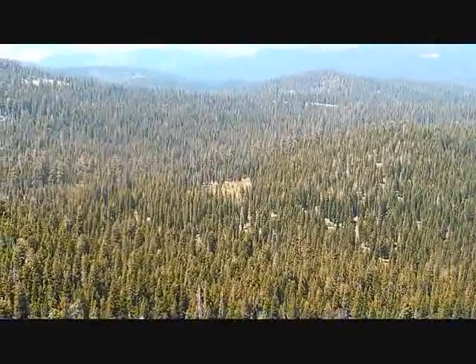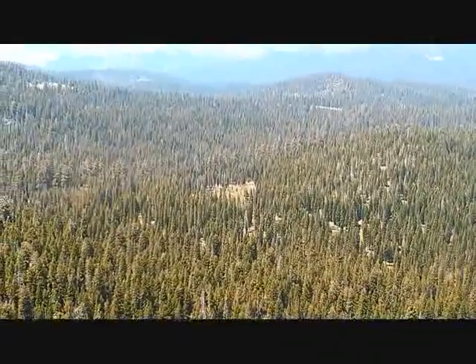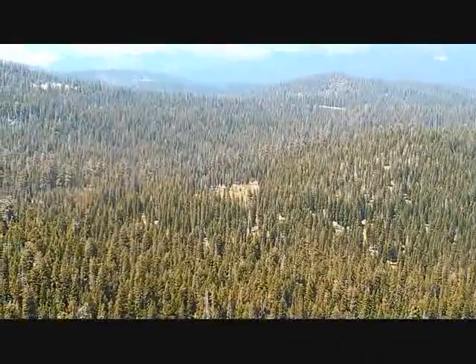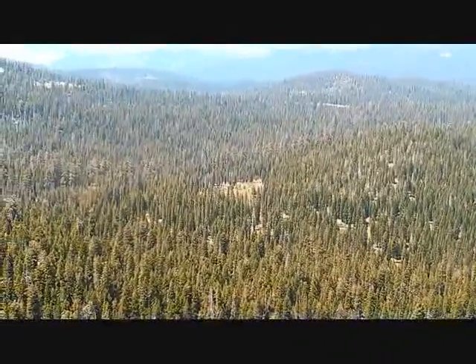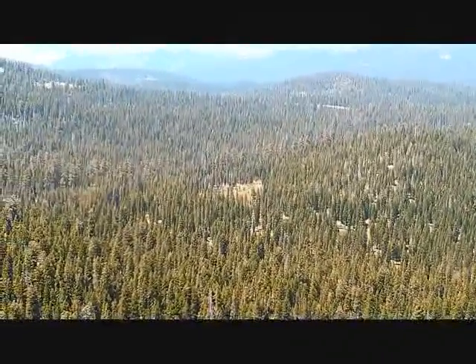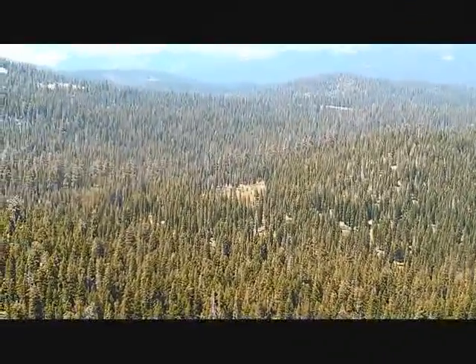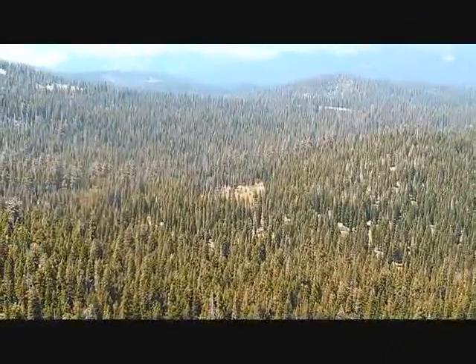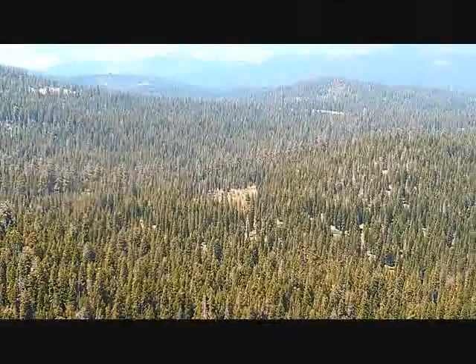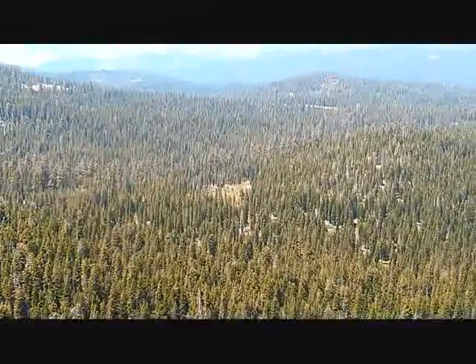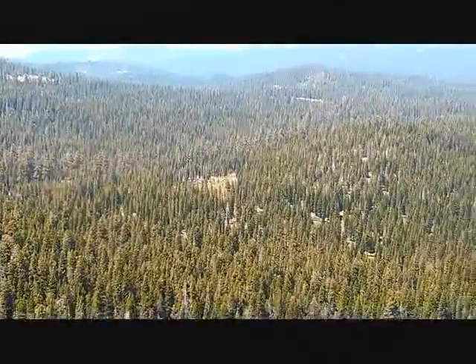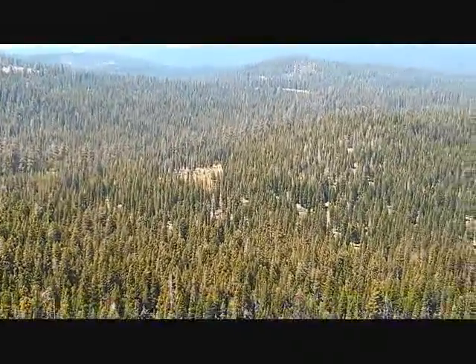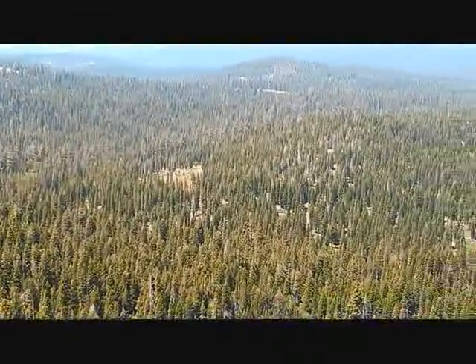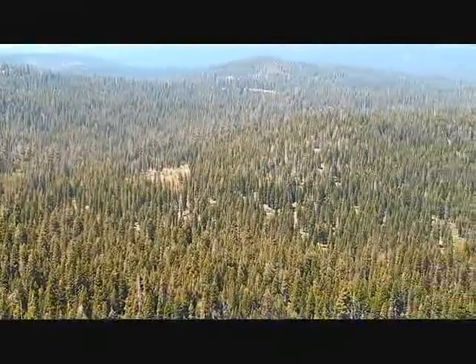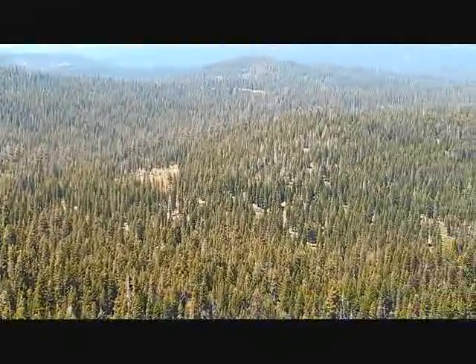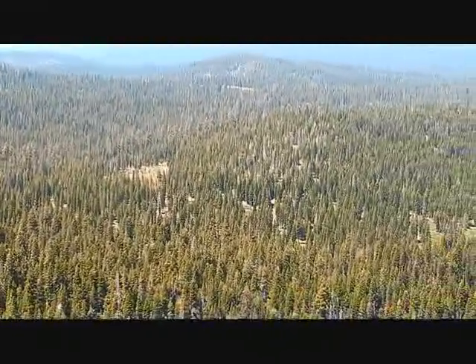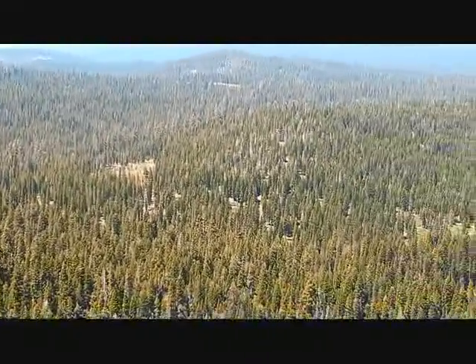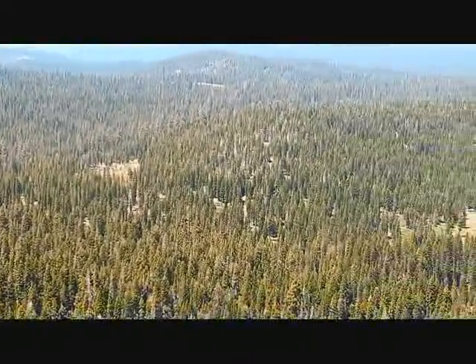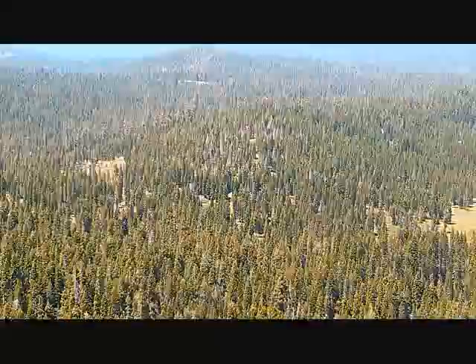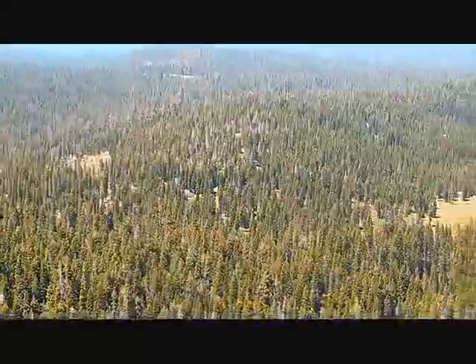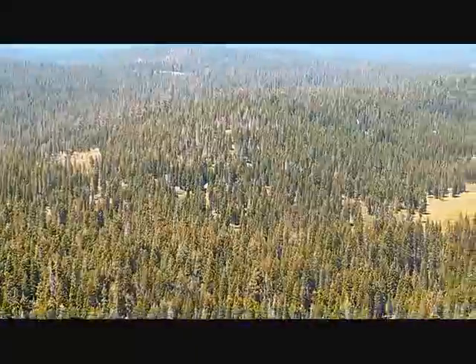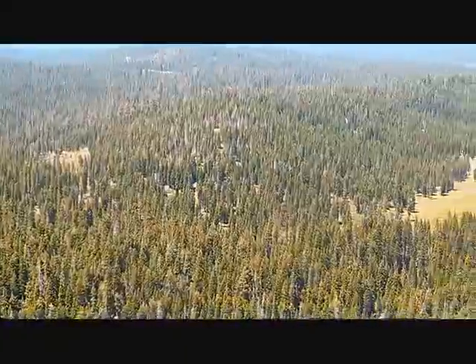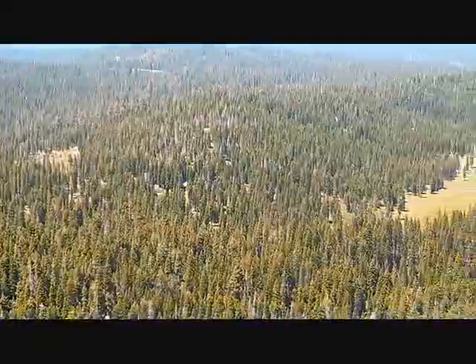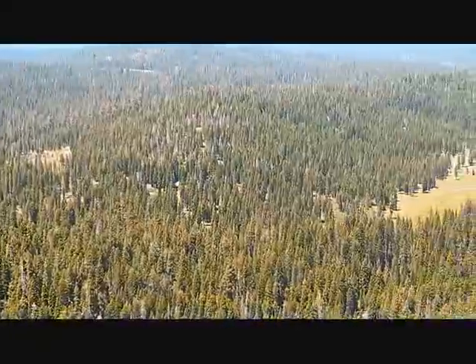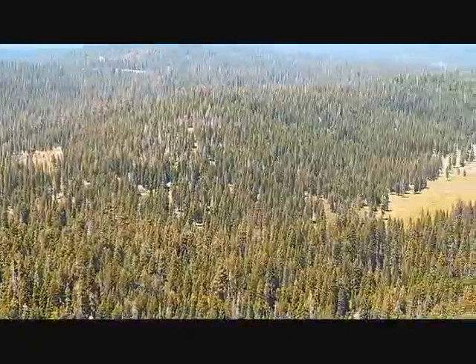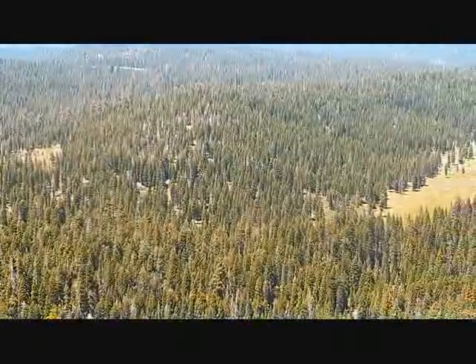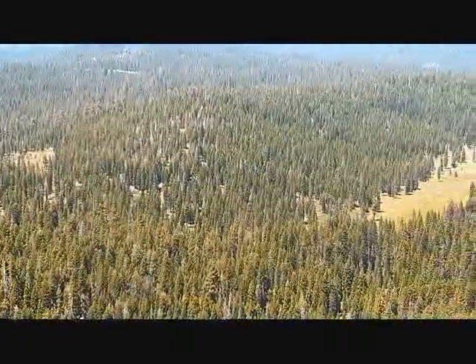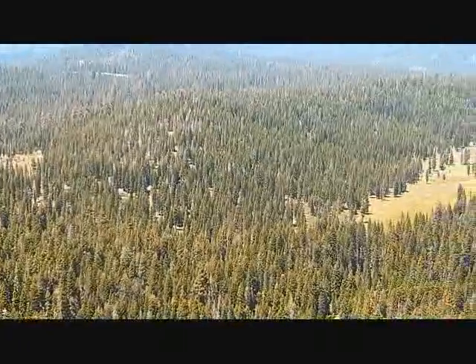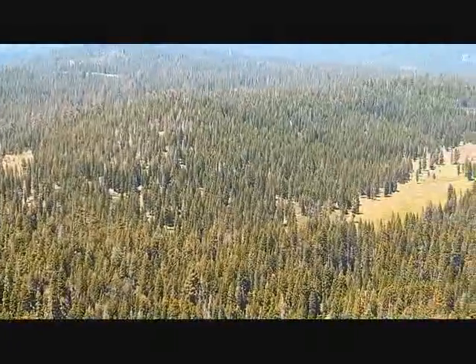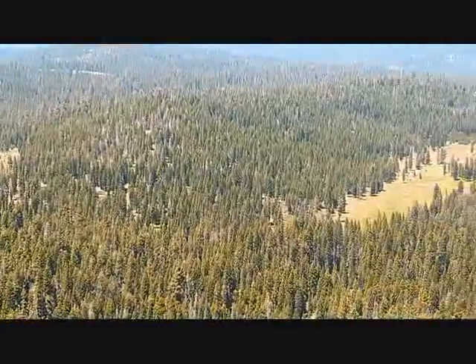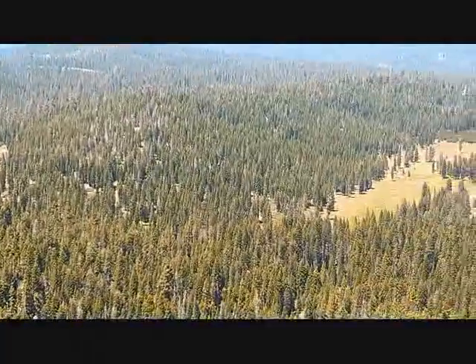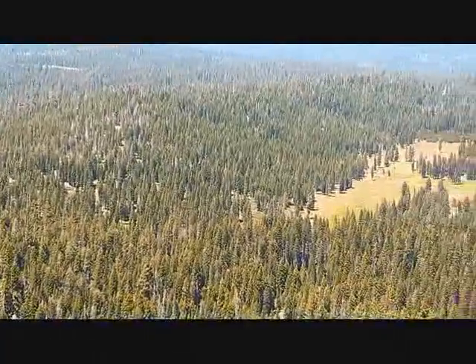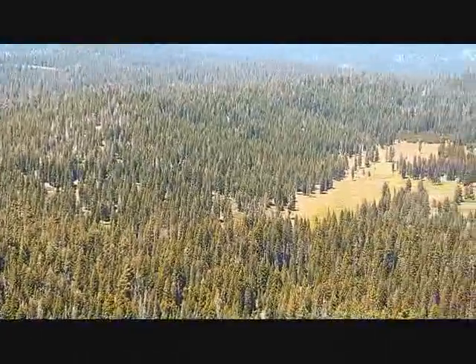And then we came down into Willow Flat, the big meadow area.